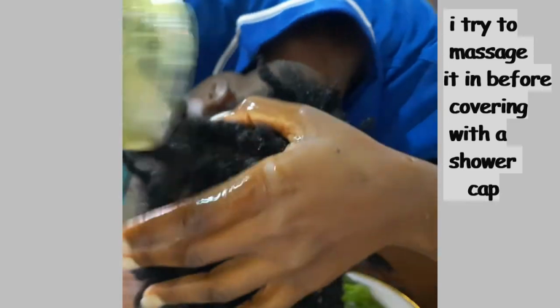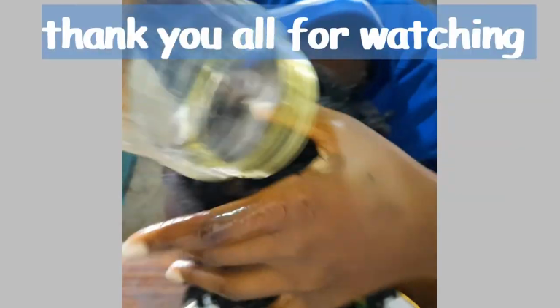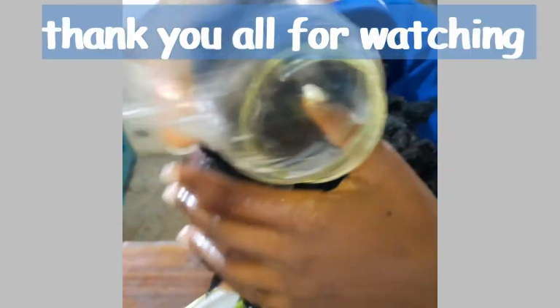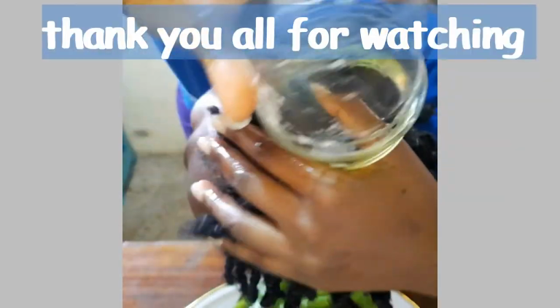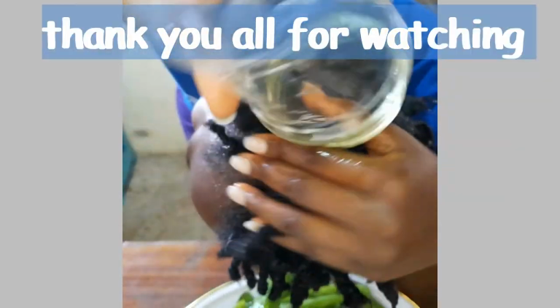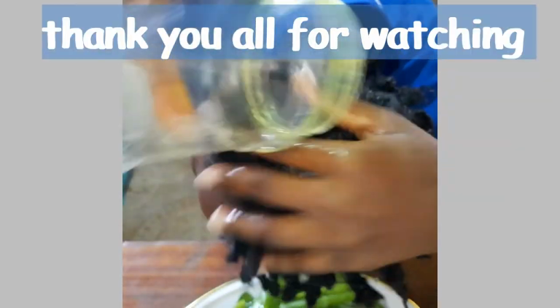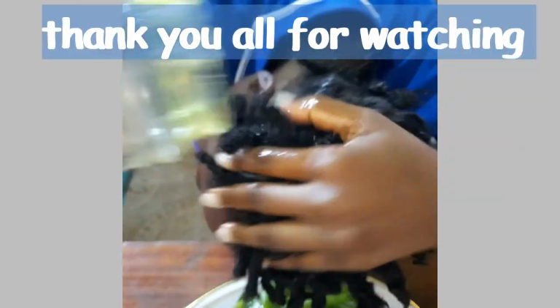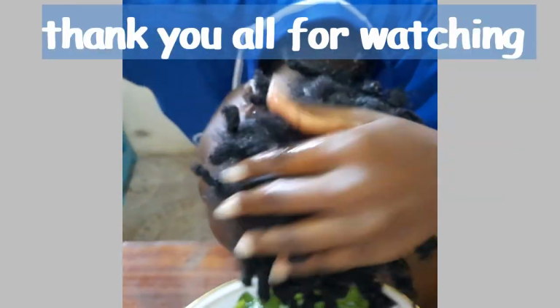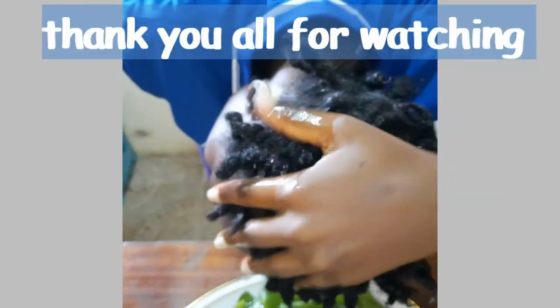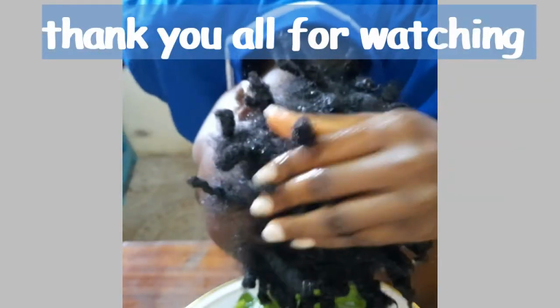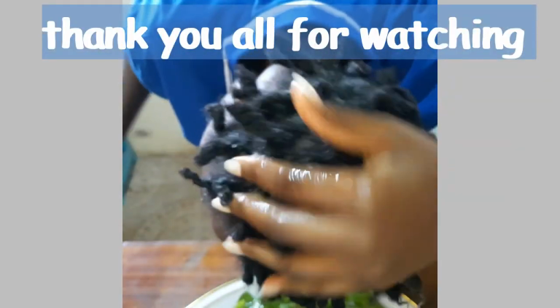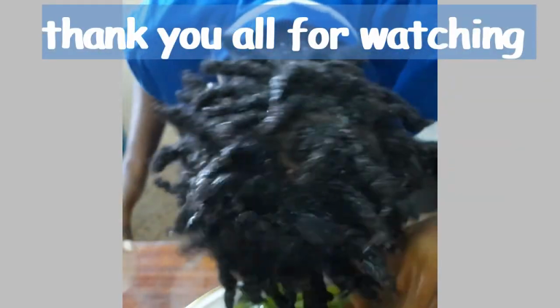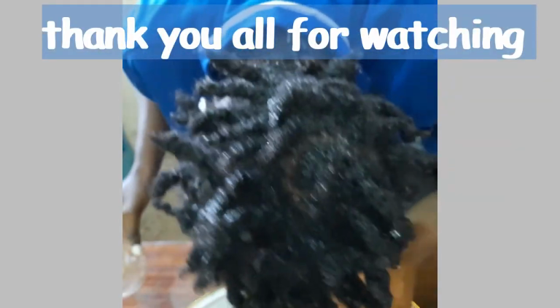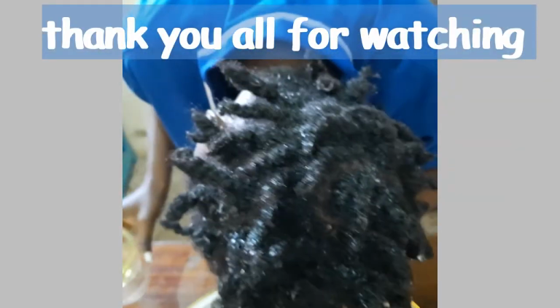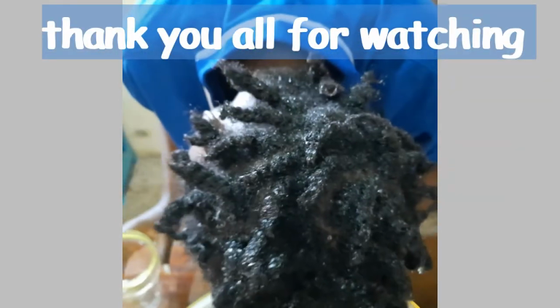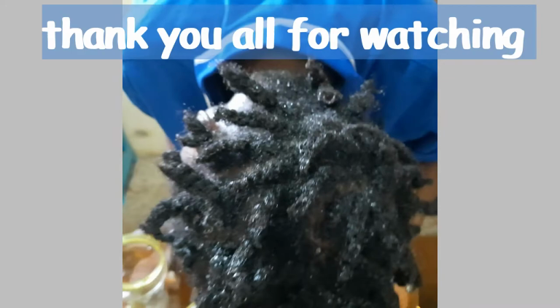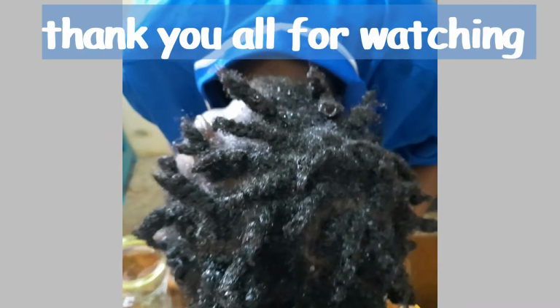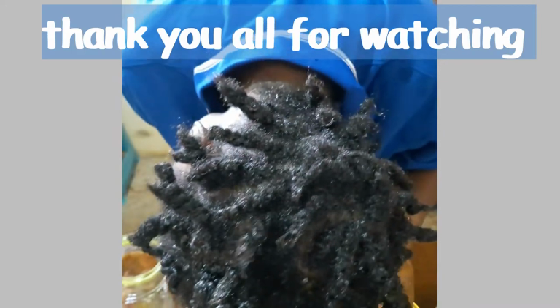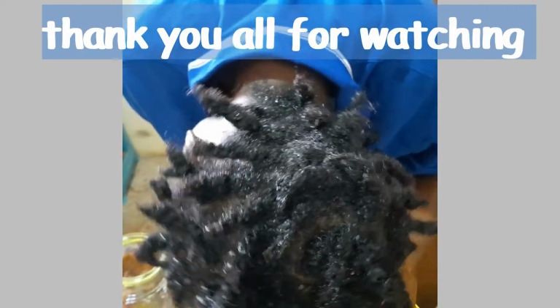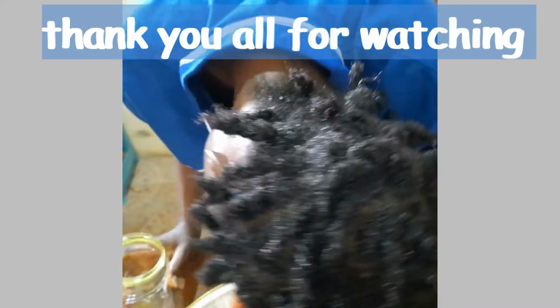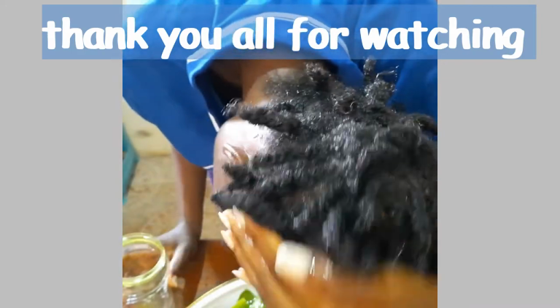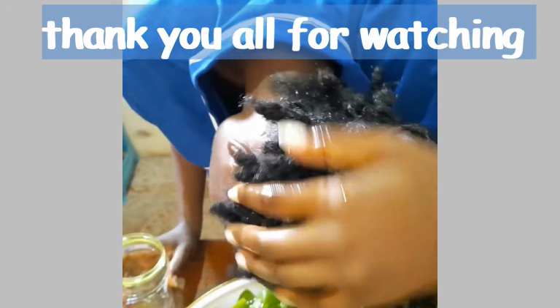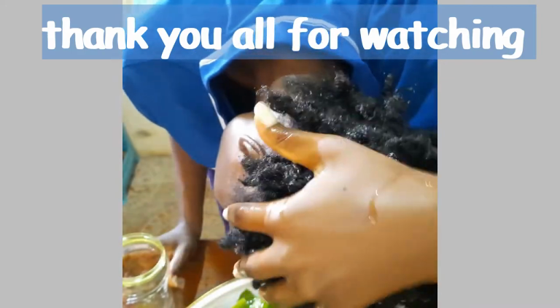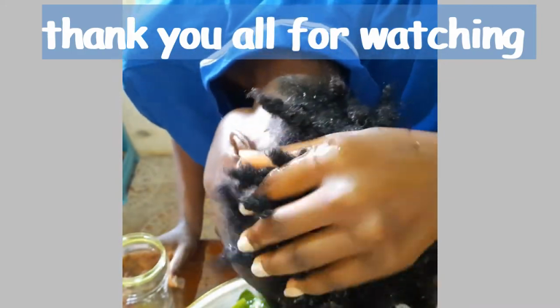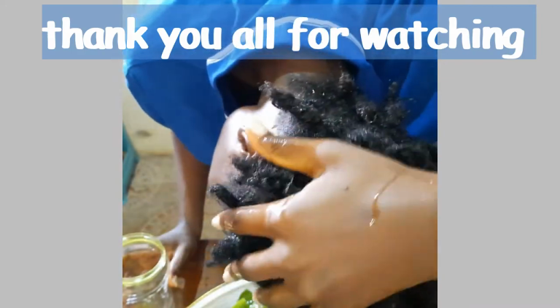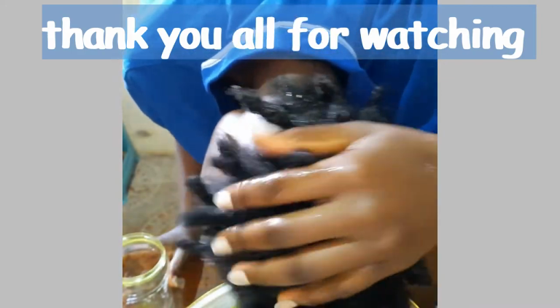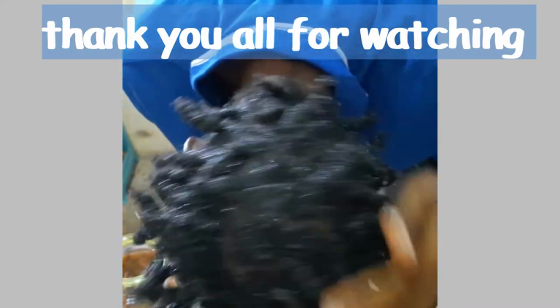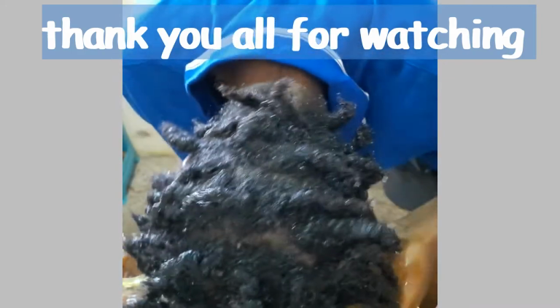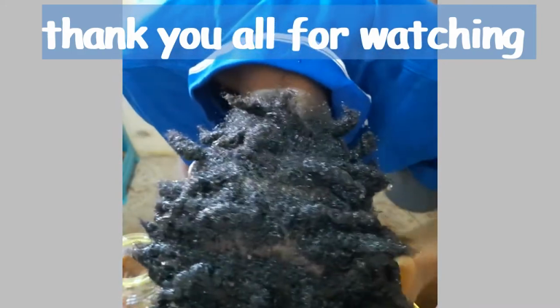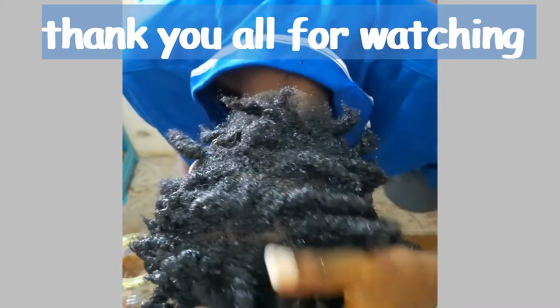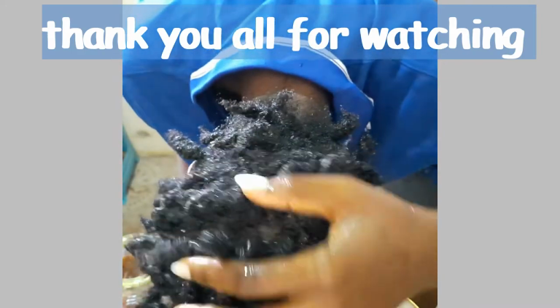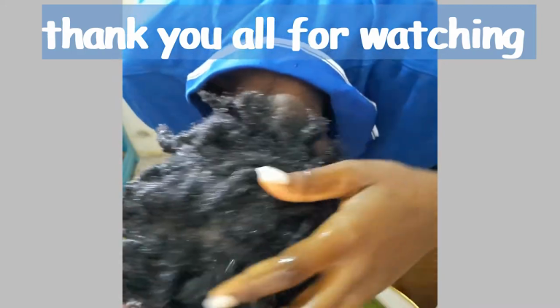Okay guys, thank you so much for watching this video. Until next time, peace. For more information, I will see you next time. Bye.